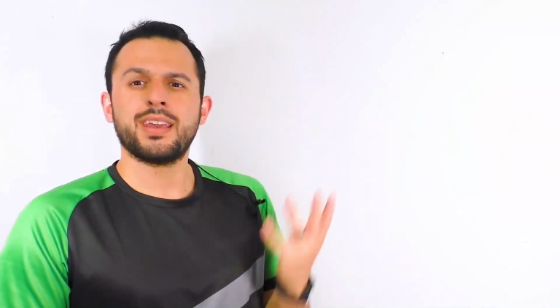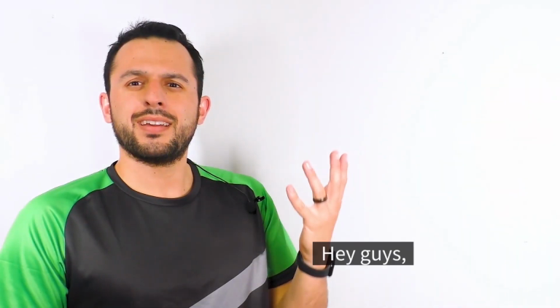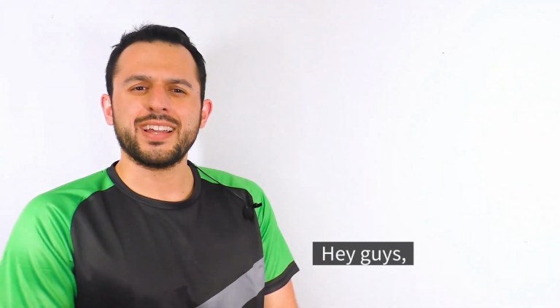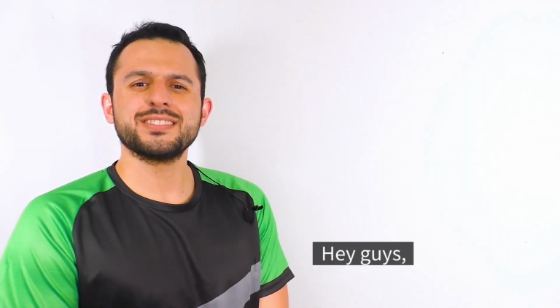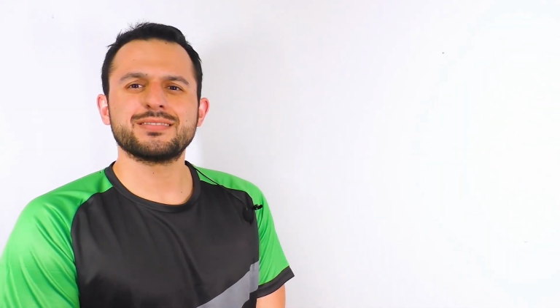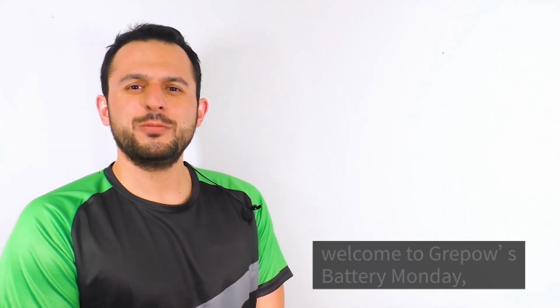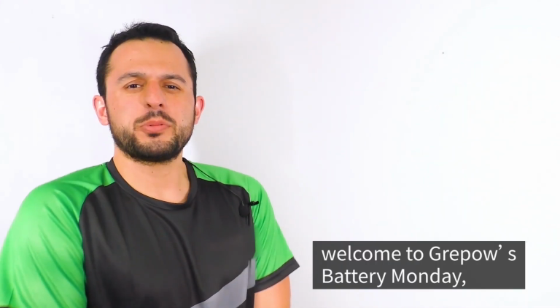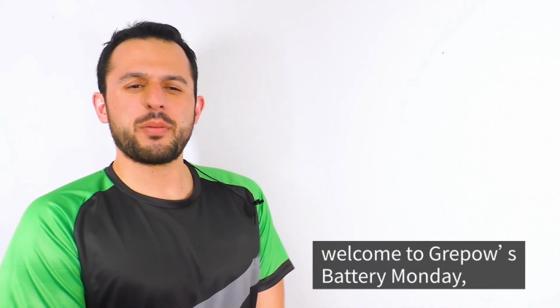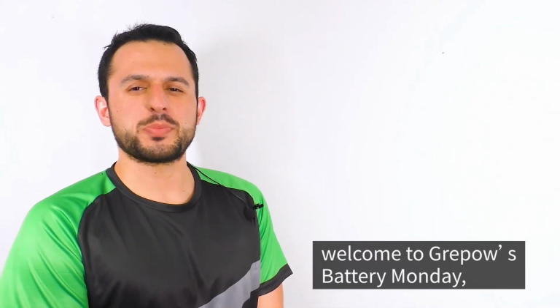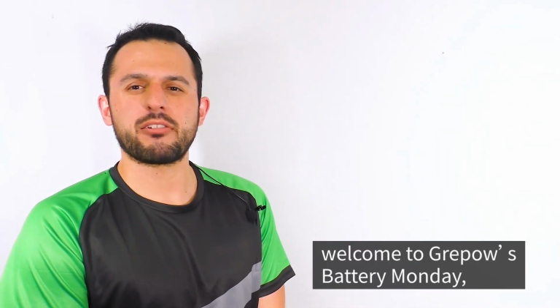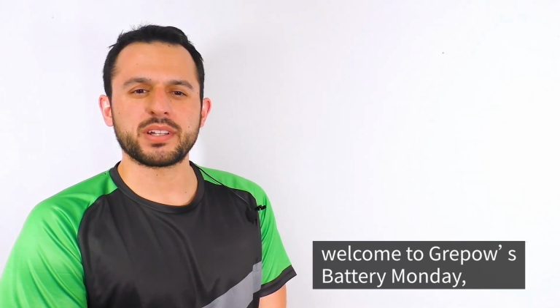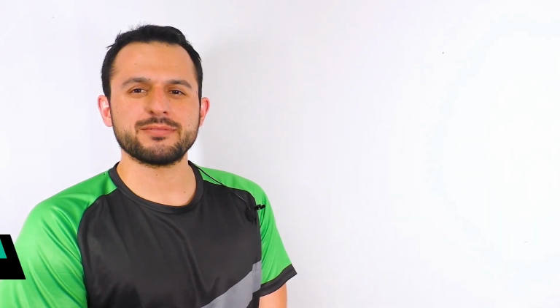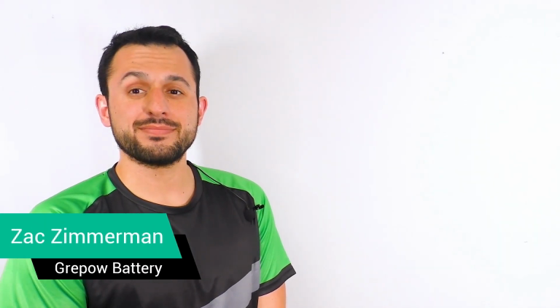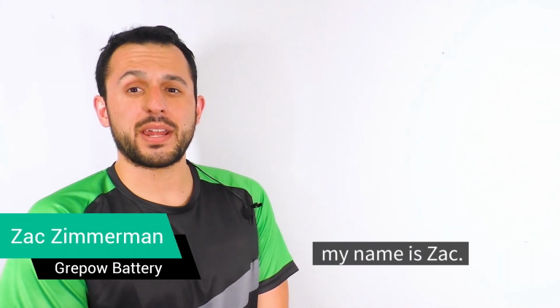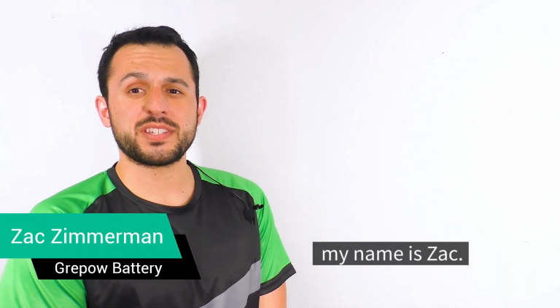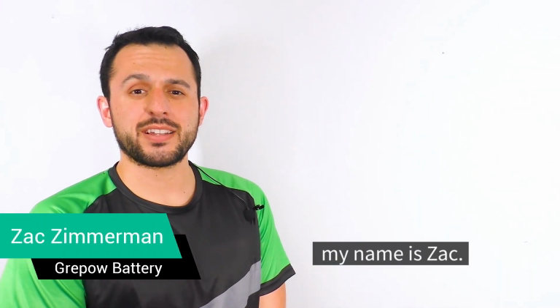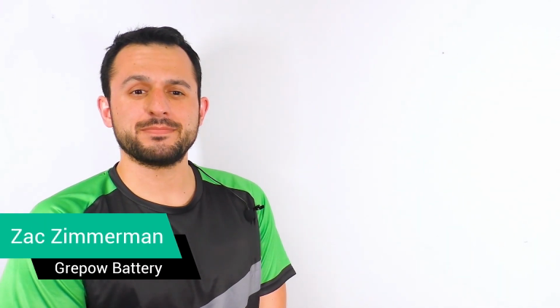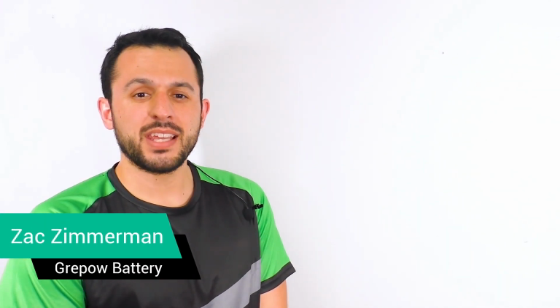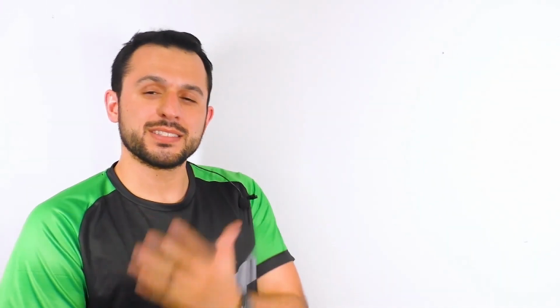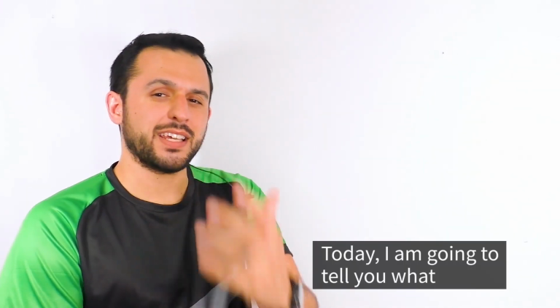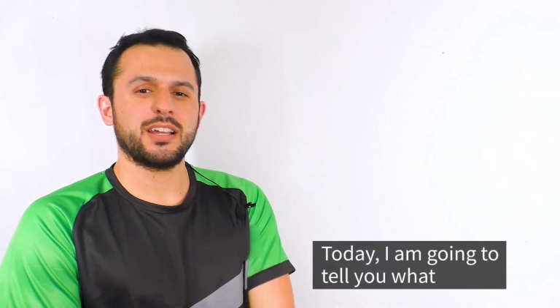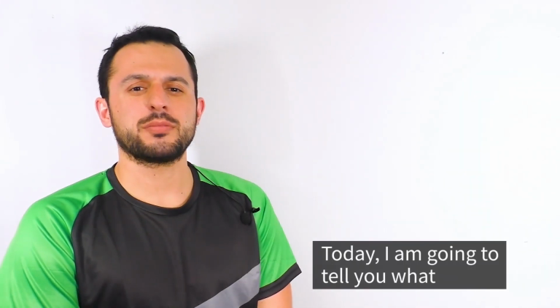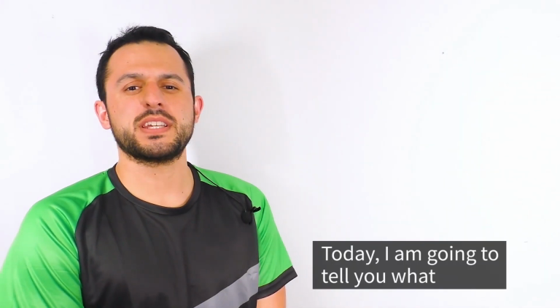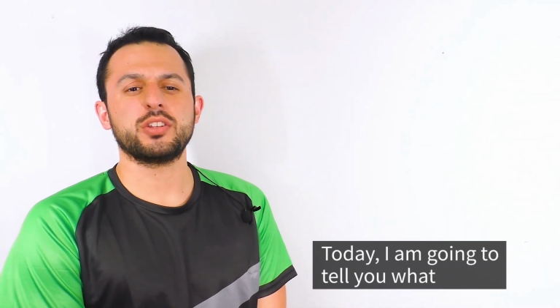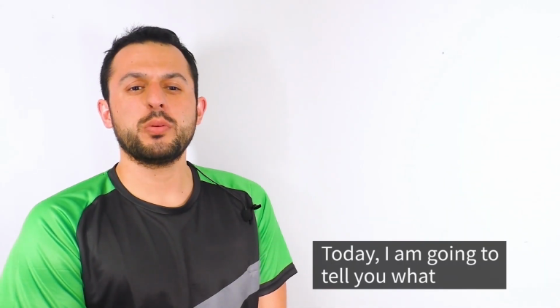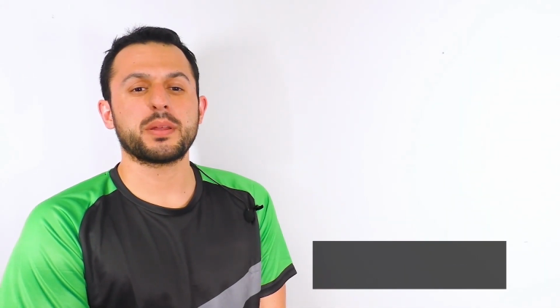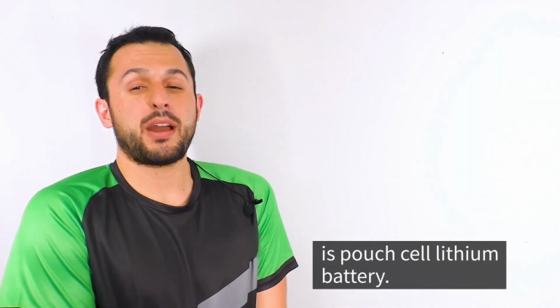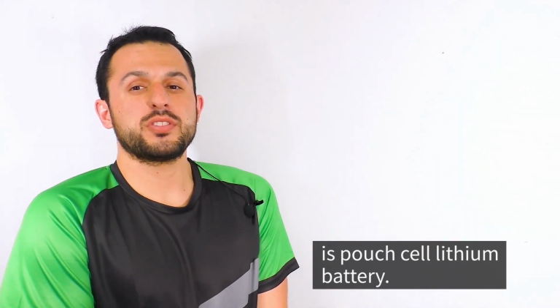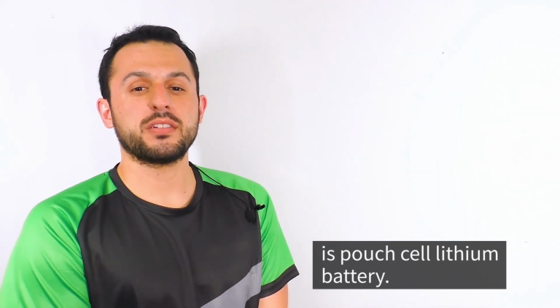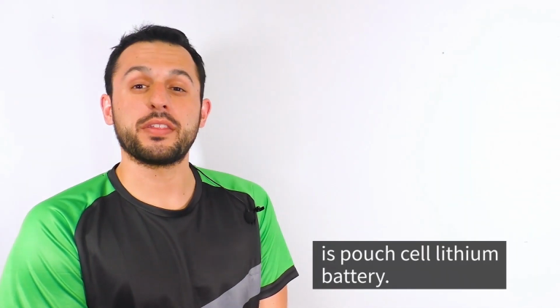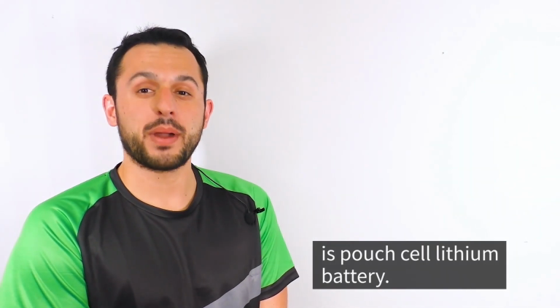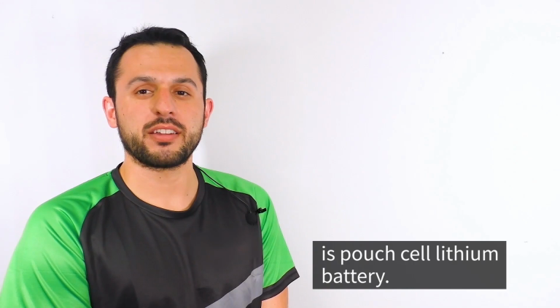Hey guys, welcome to Grapehouse Battery Monday. My name is Zach. Today I'm going to be telling you about the pouch cell lithium battery.